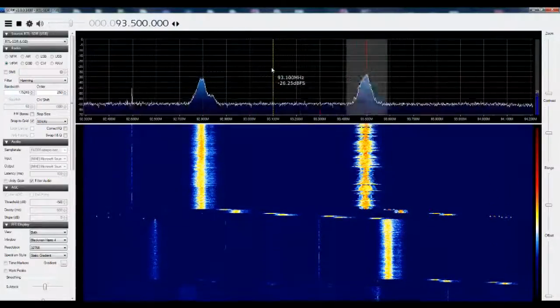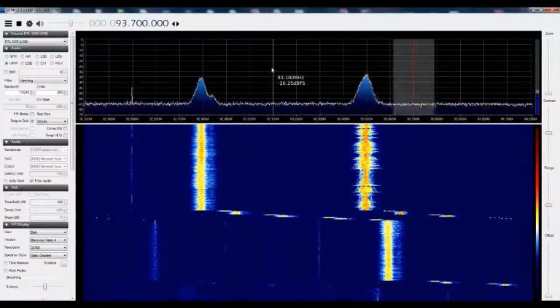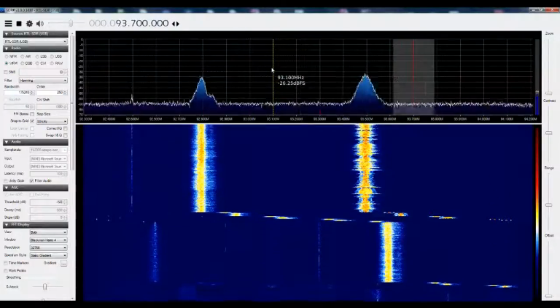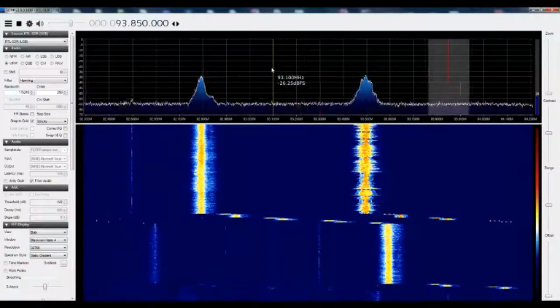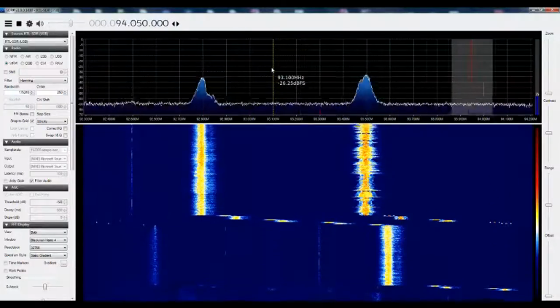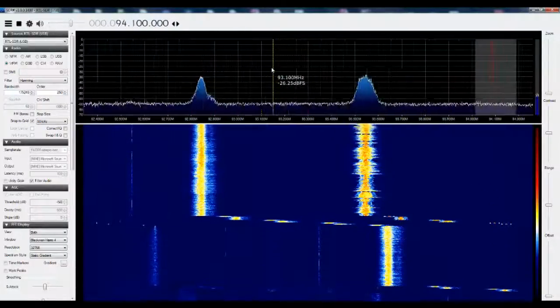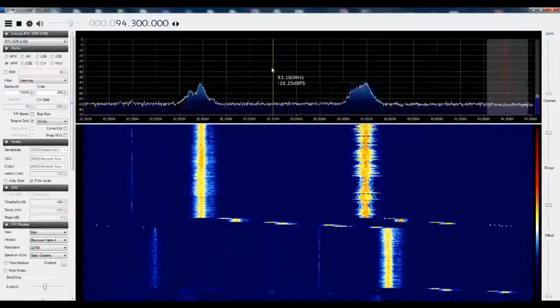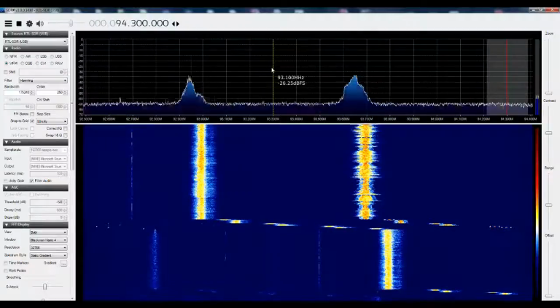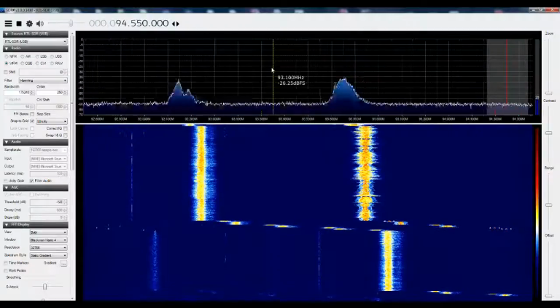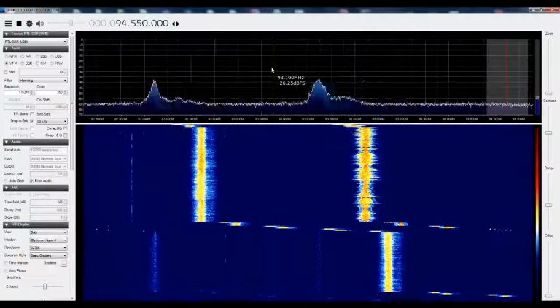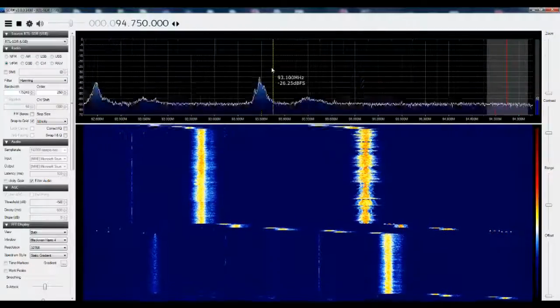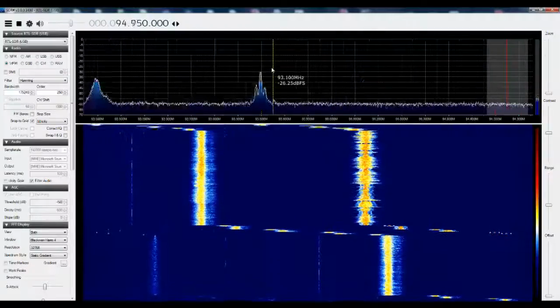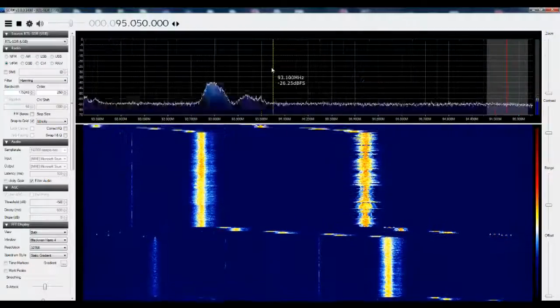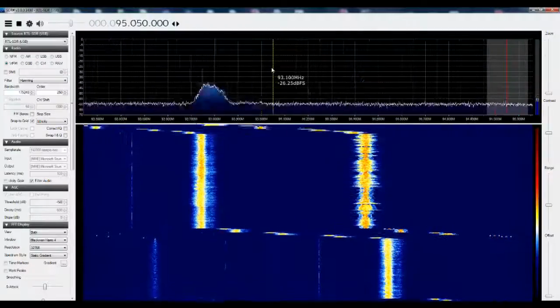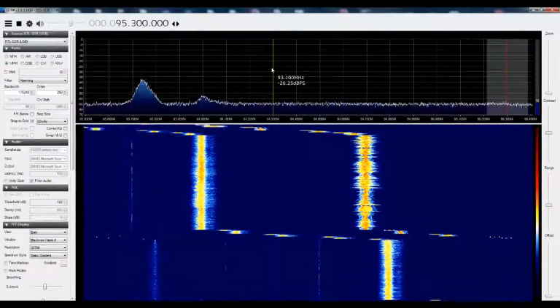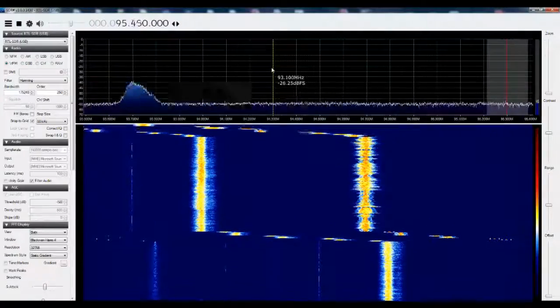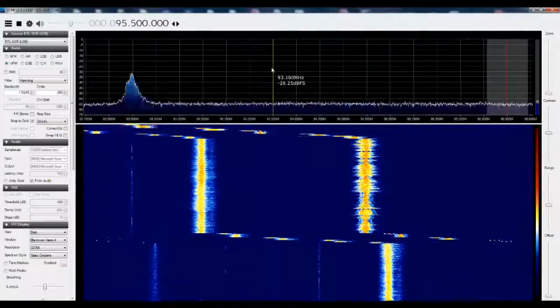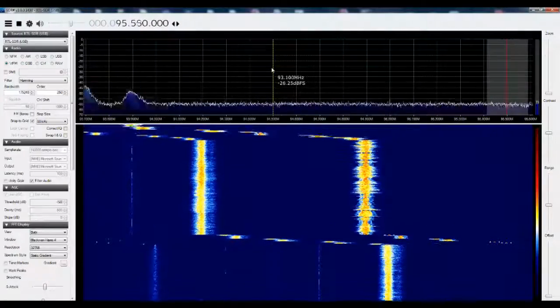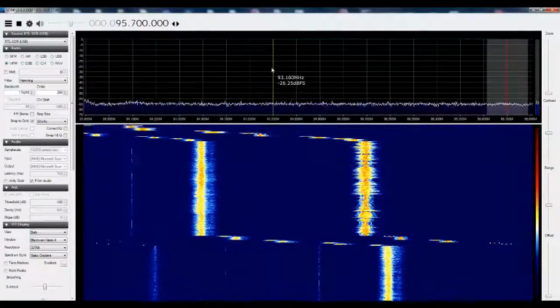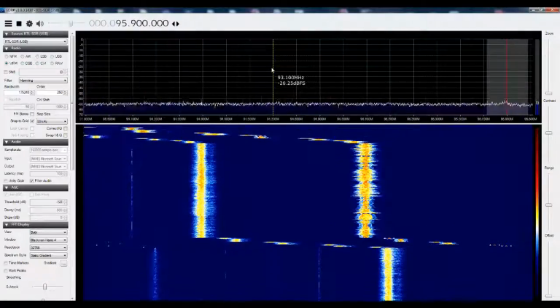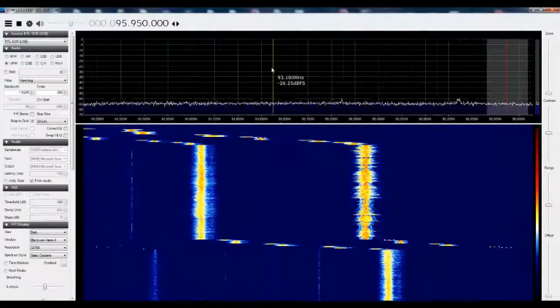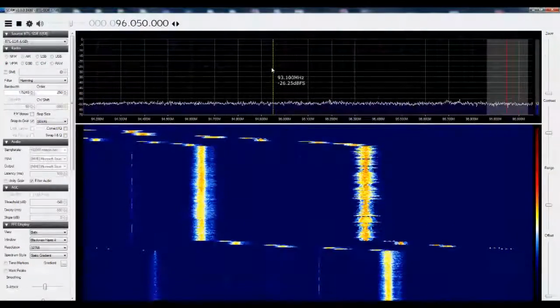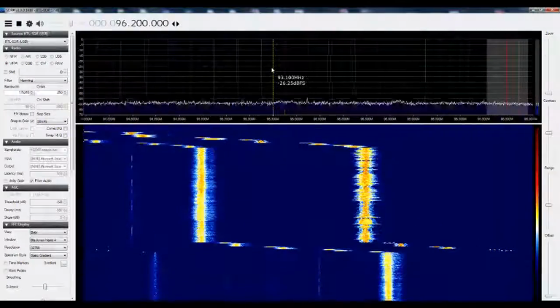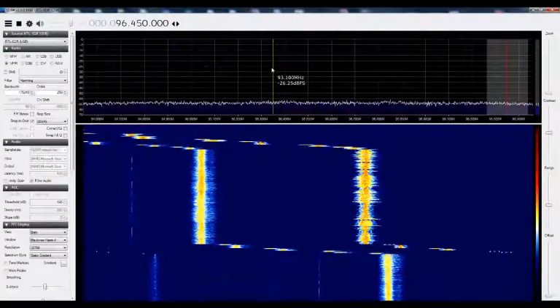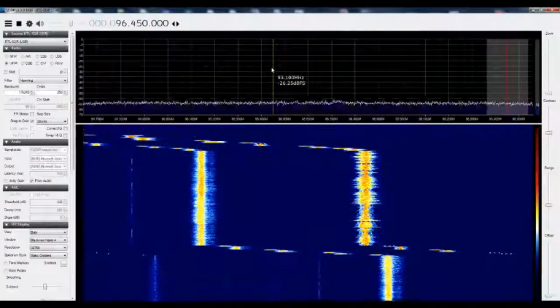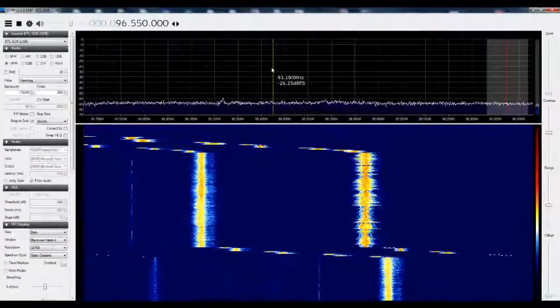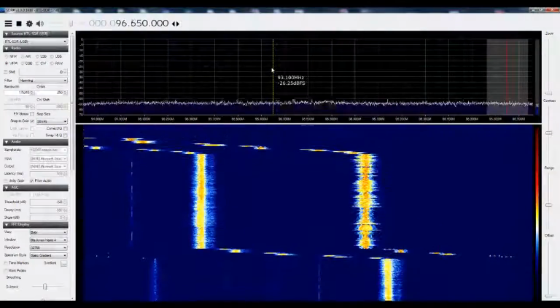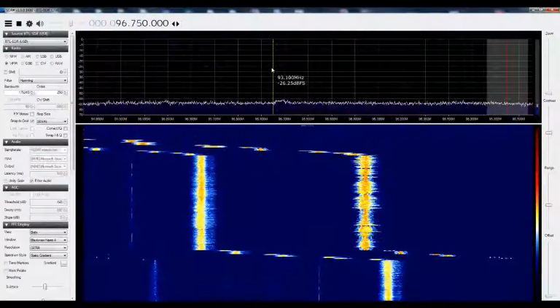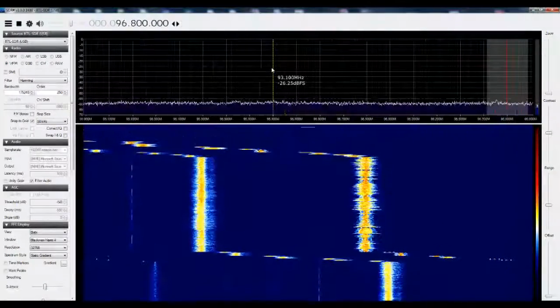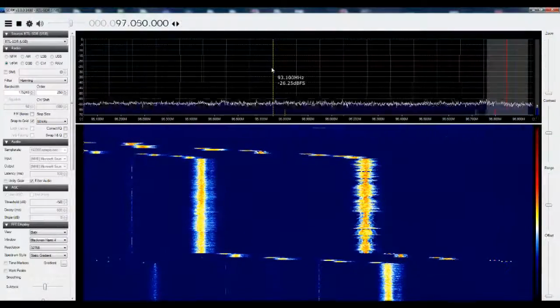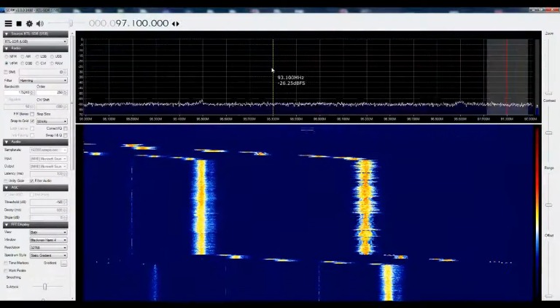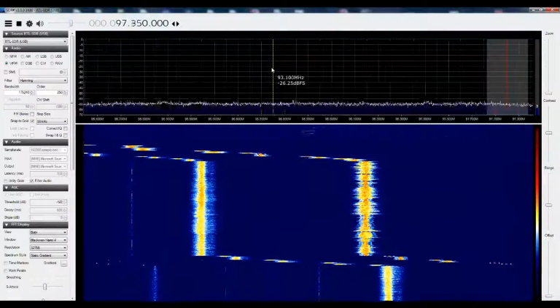We got copyright issues — only 50 seconds on this station.